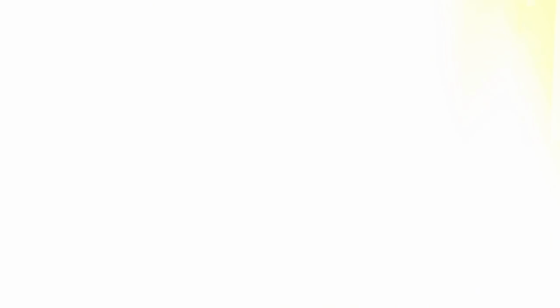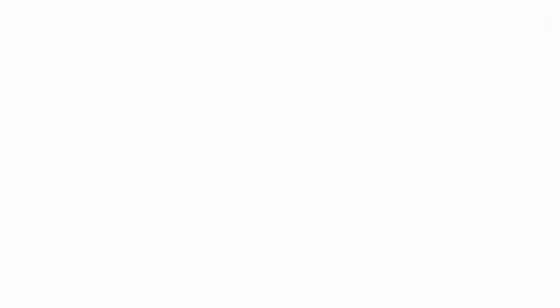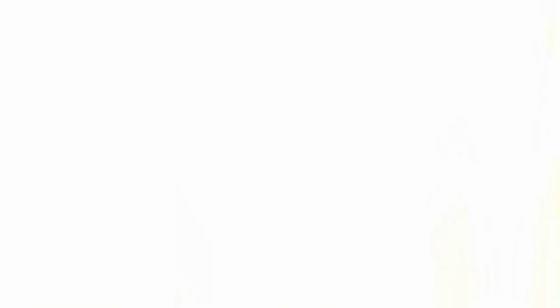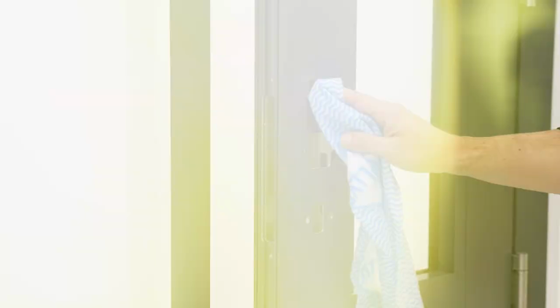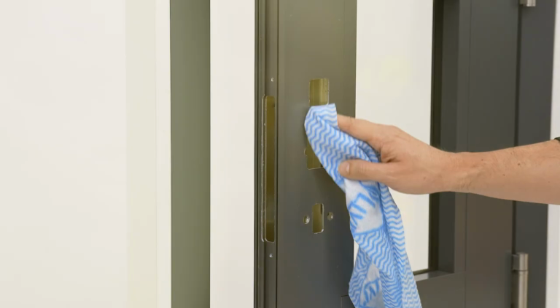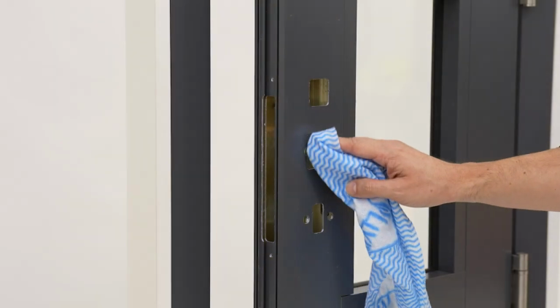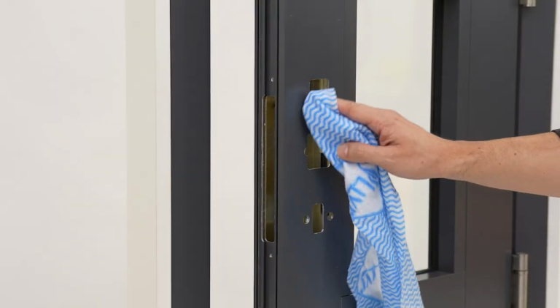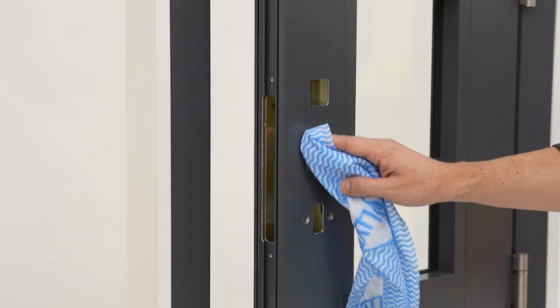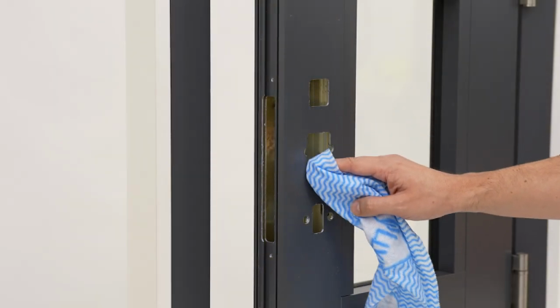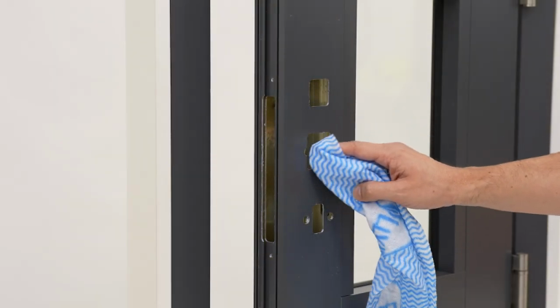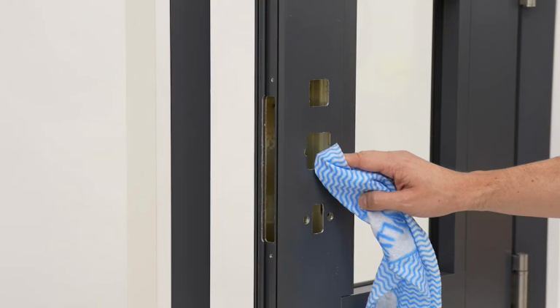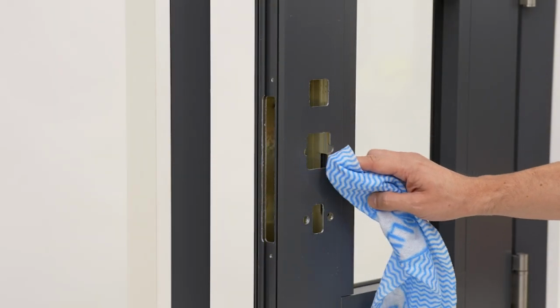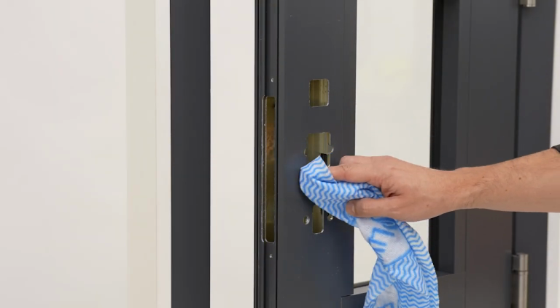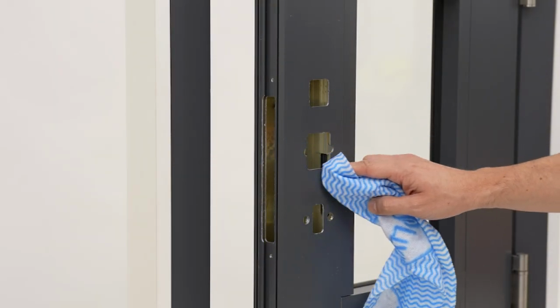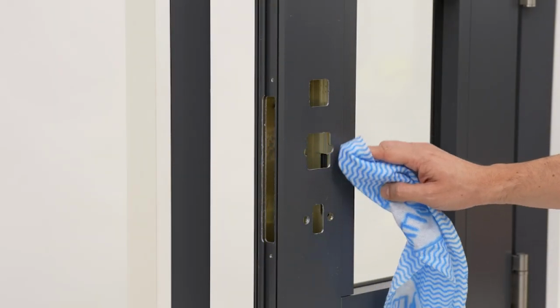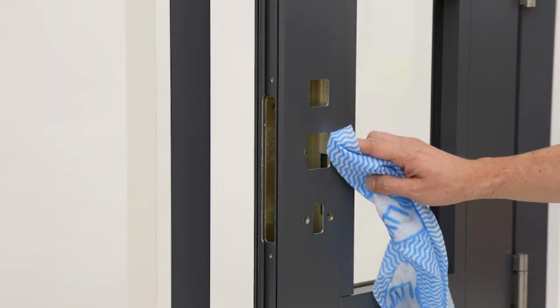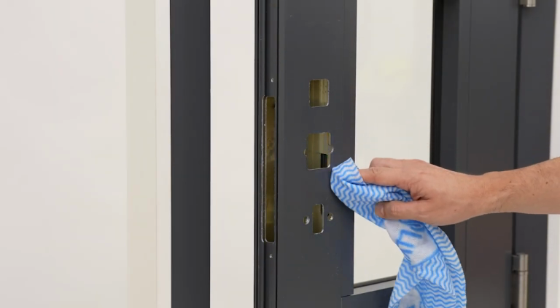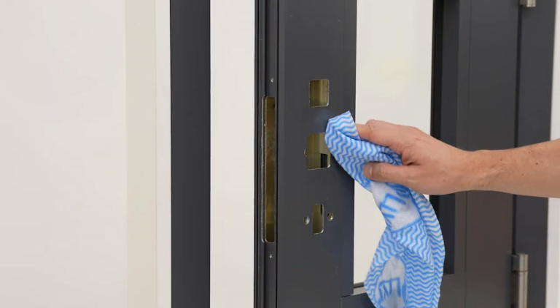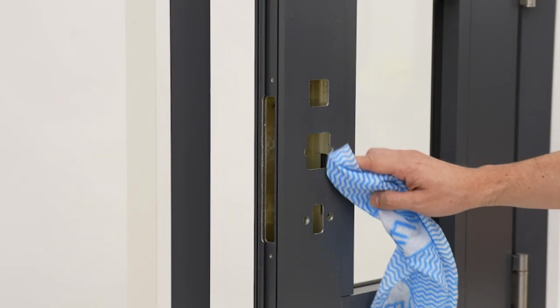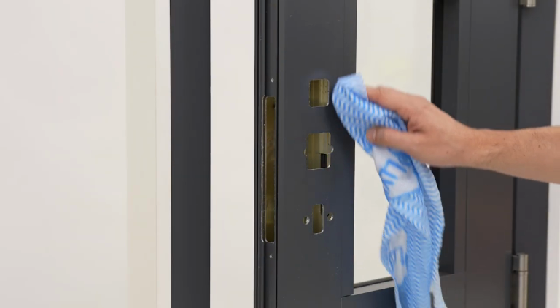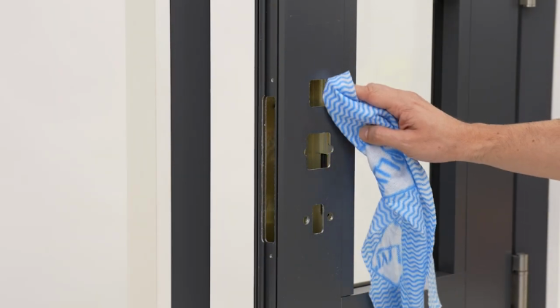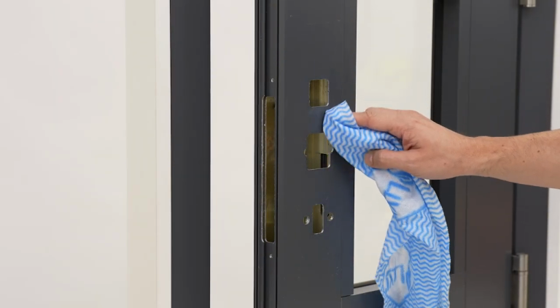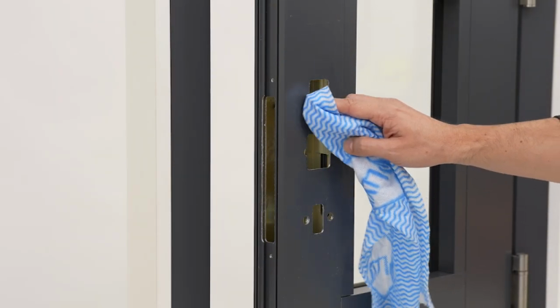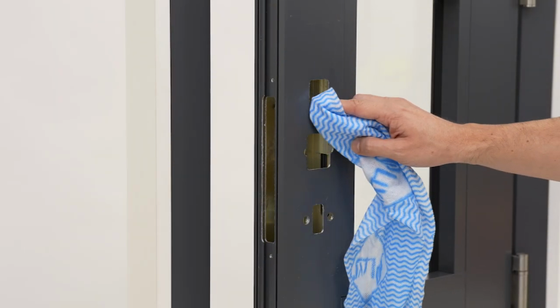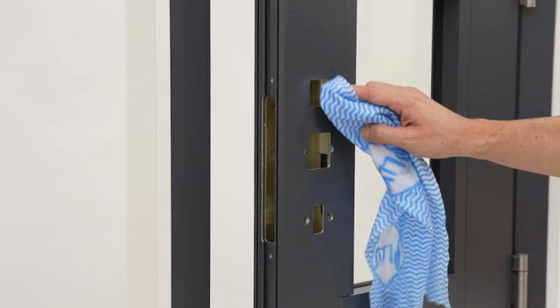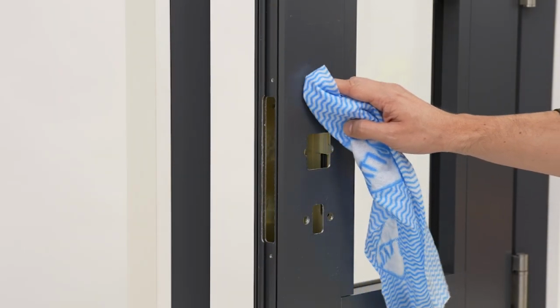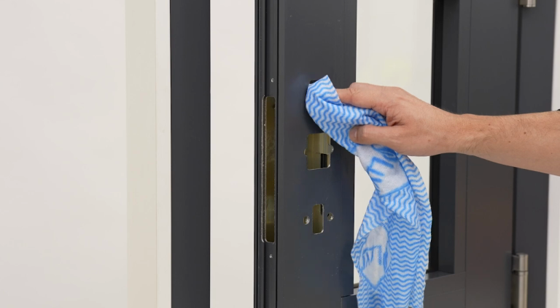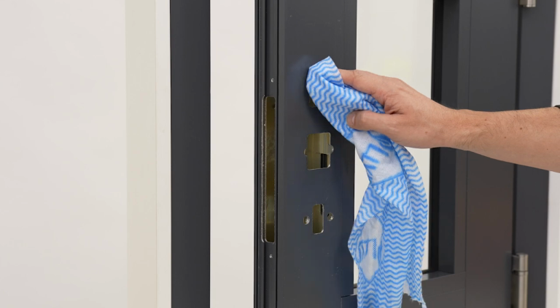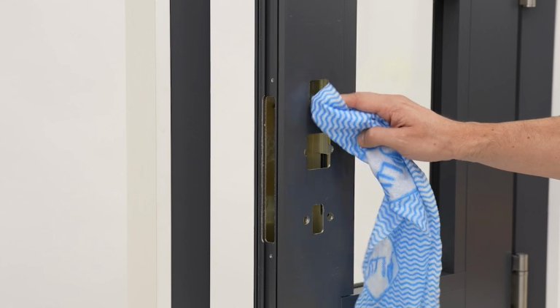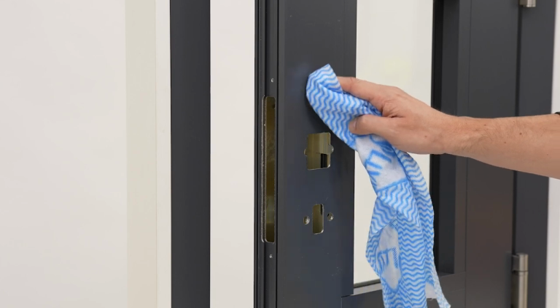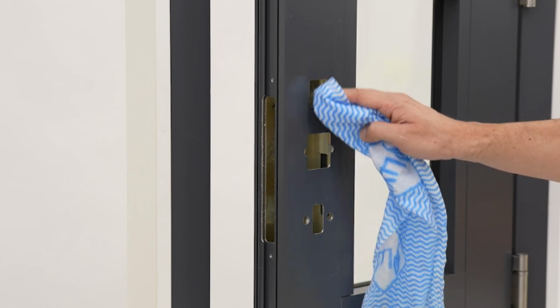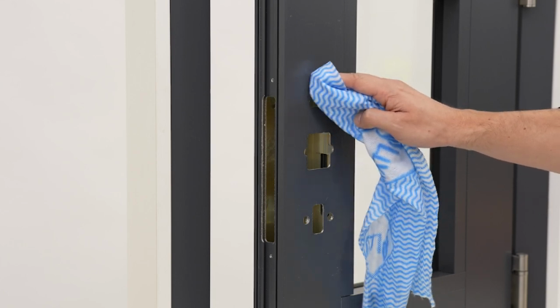Make sure the door has been blown out fully of machine swarf. Any extra metal filings could short out the lock.